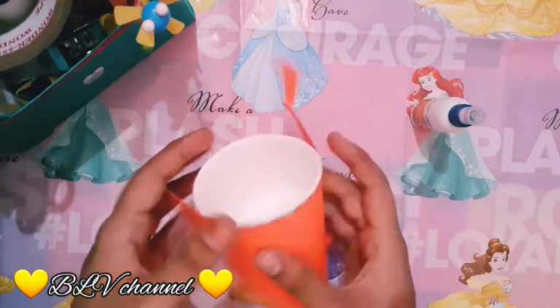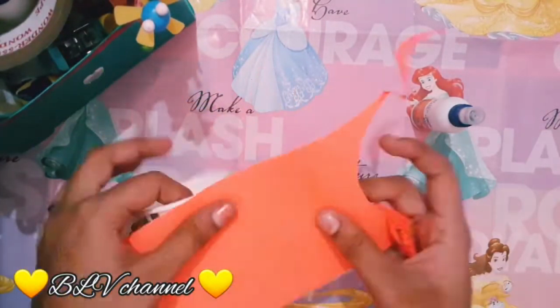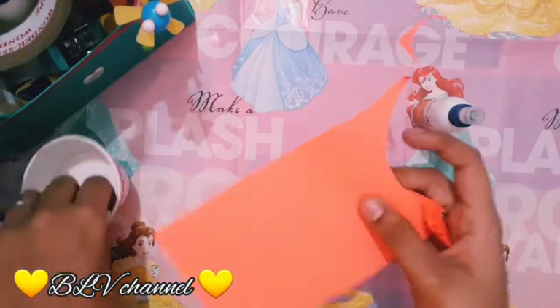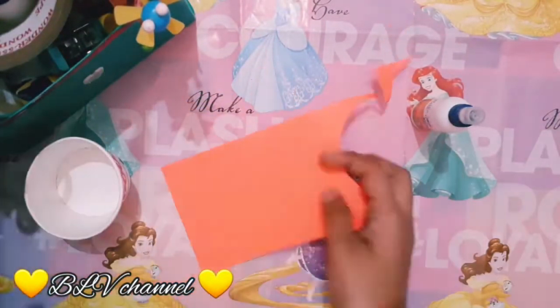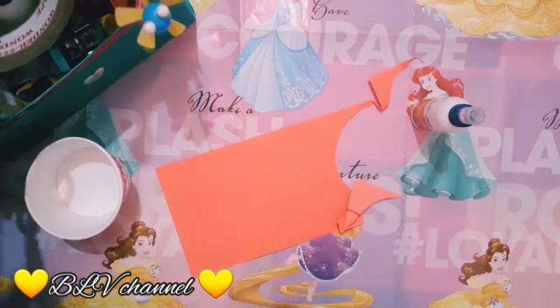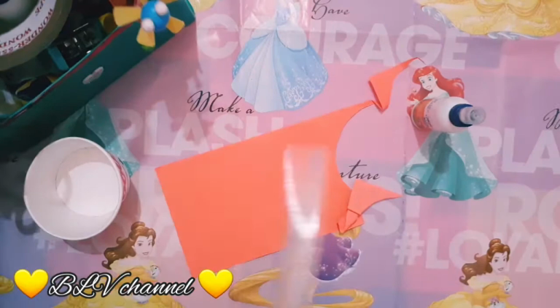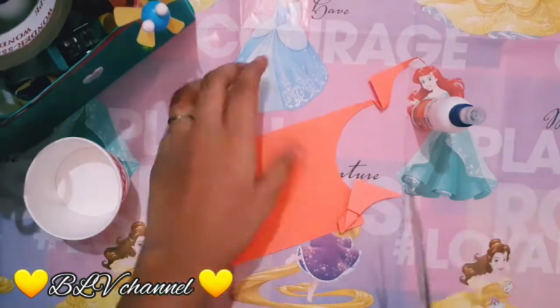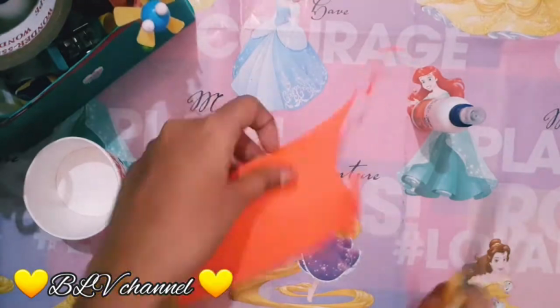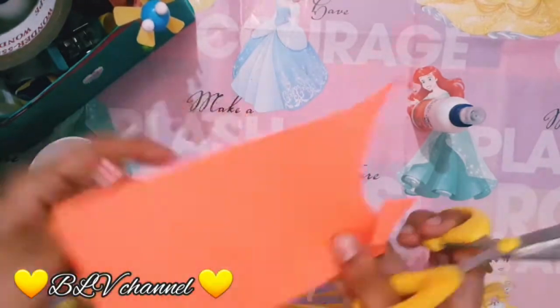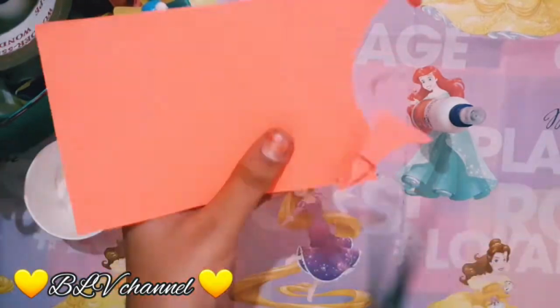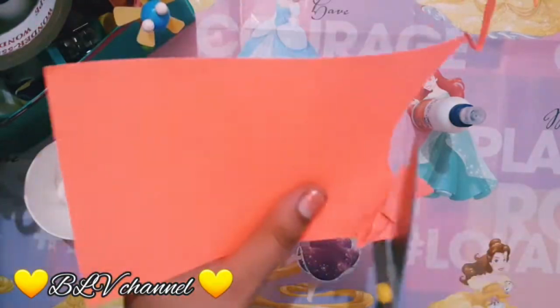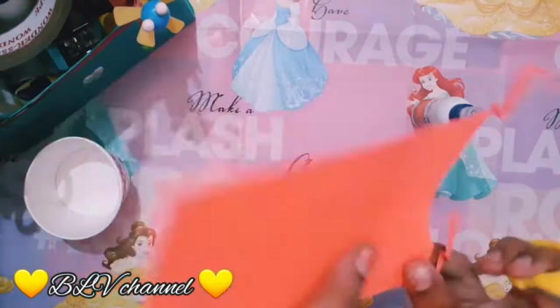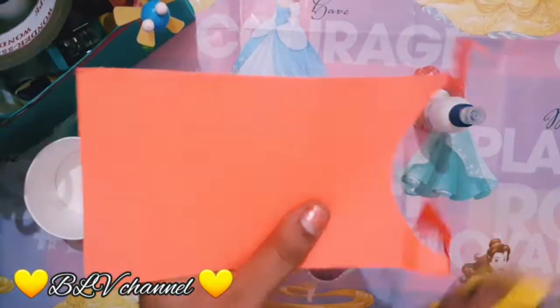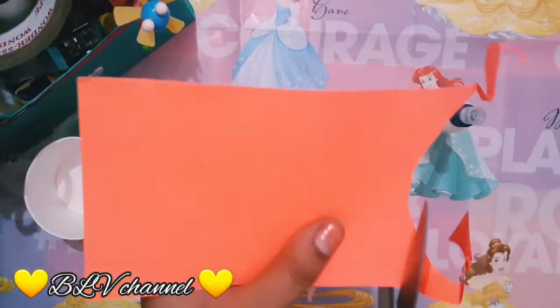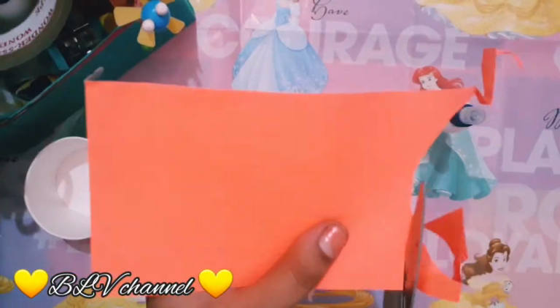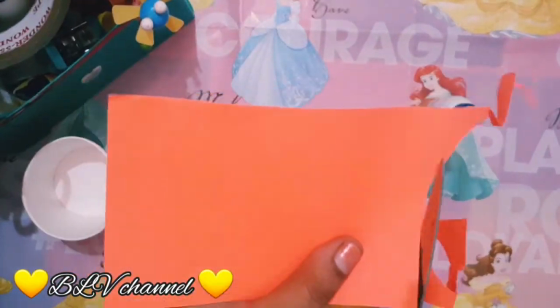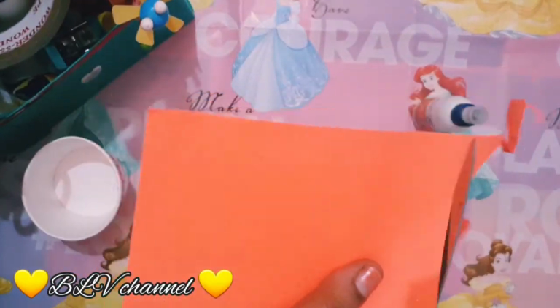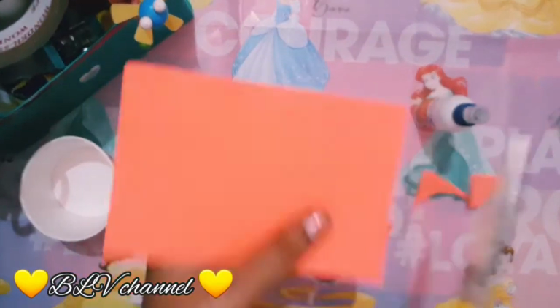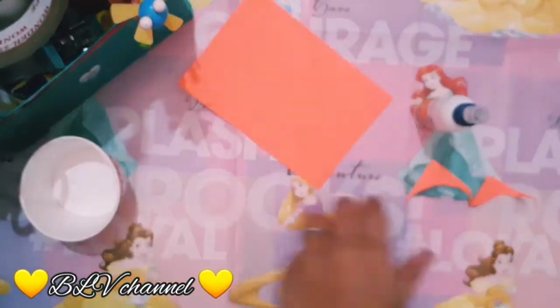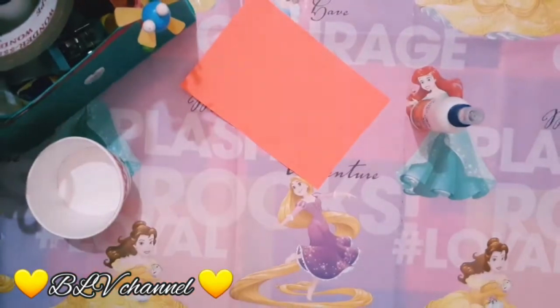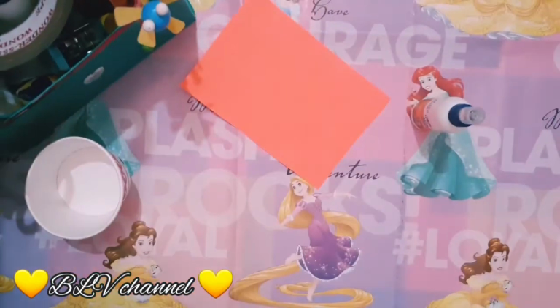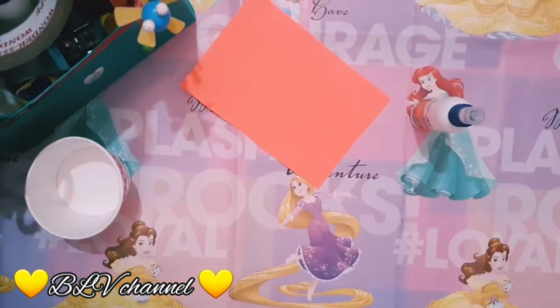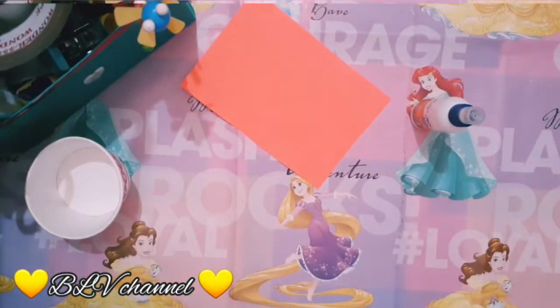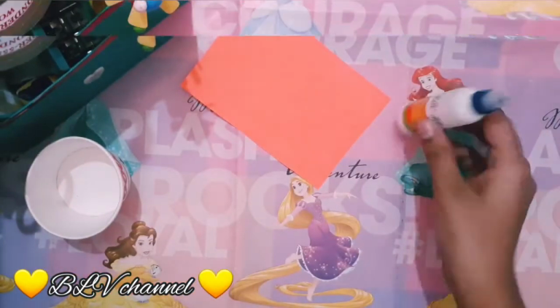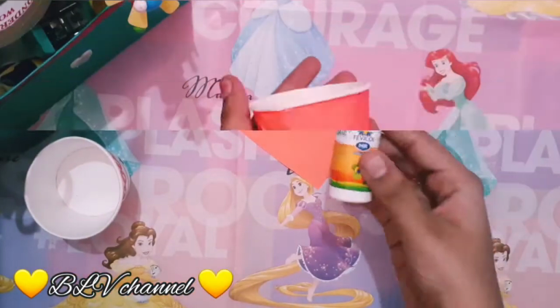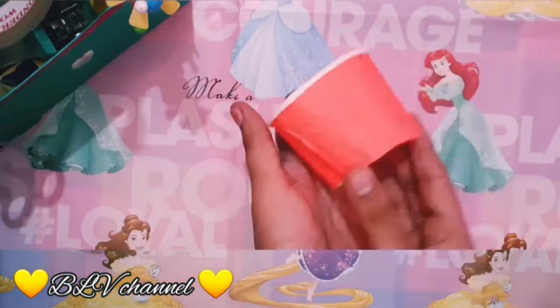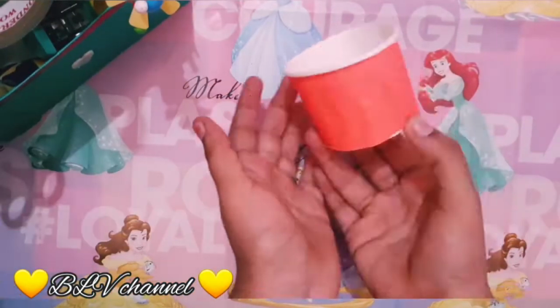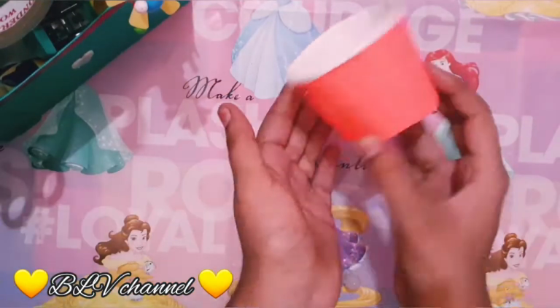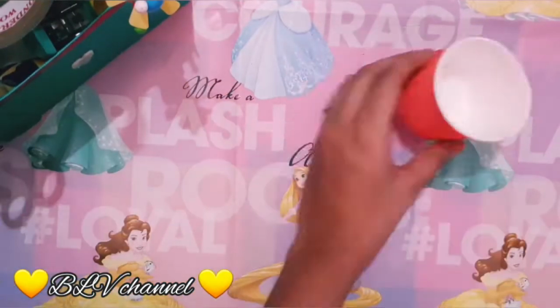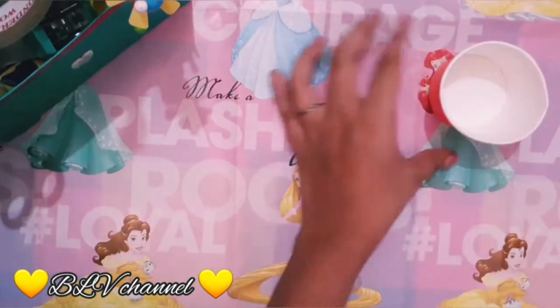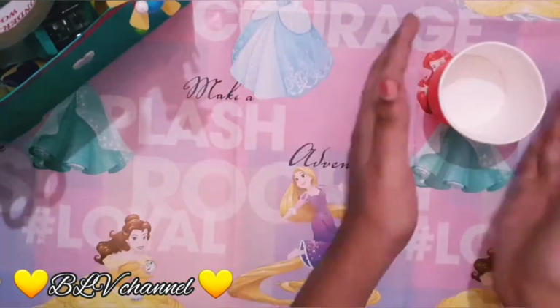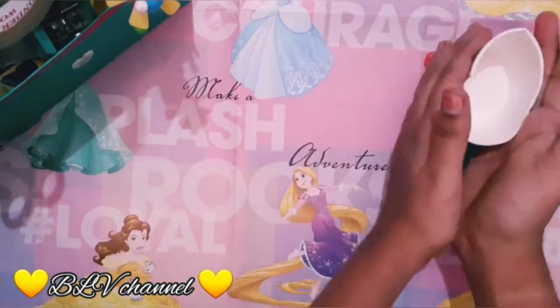I will cover the paper cup. I will cover it with the orange paper.